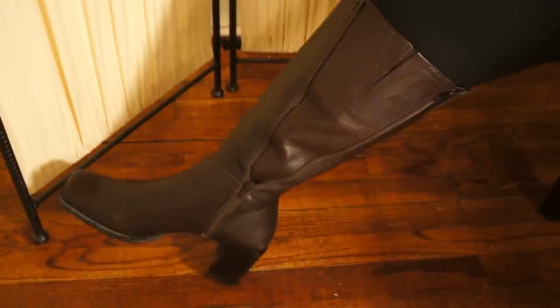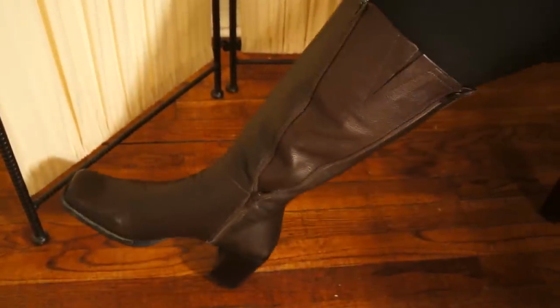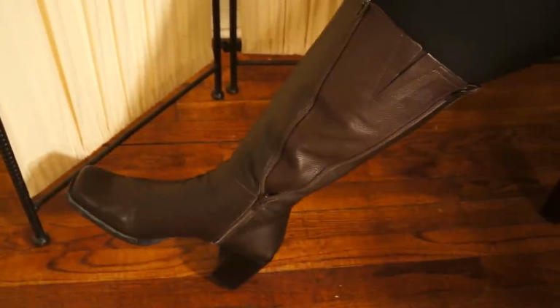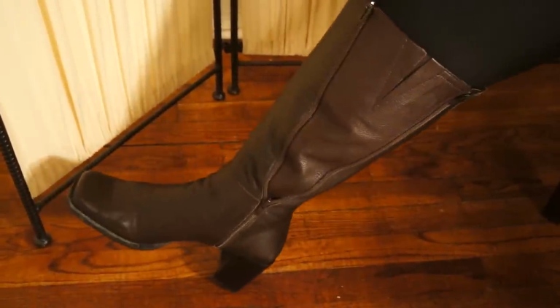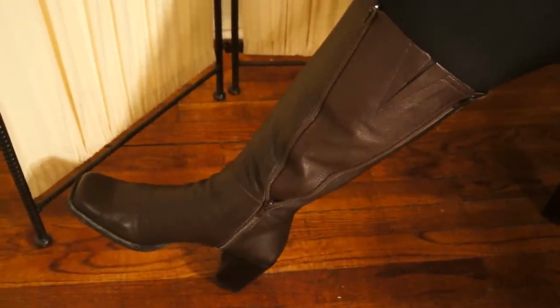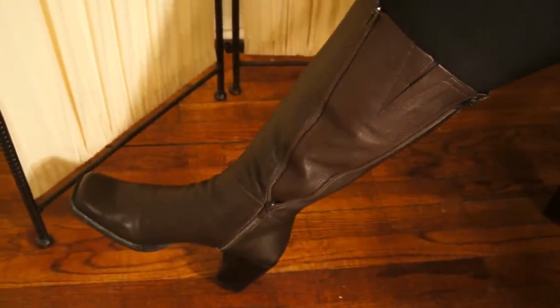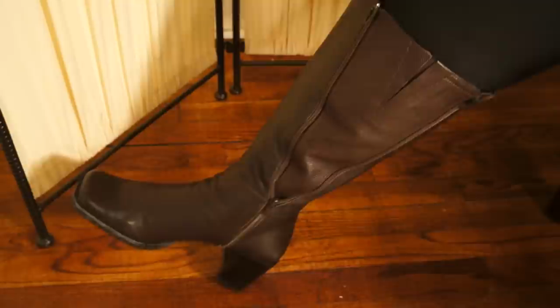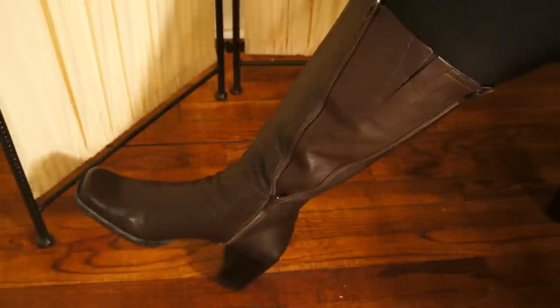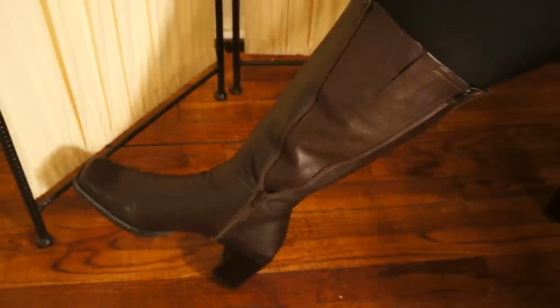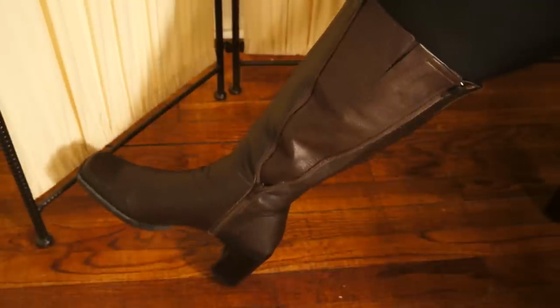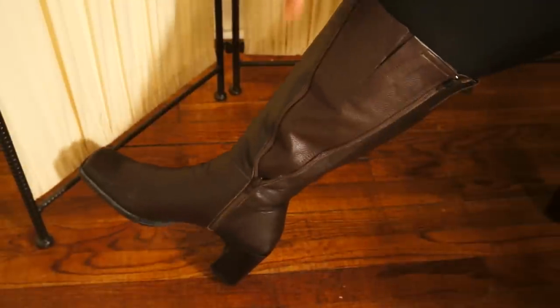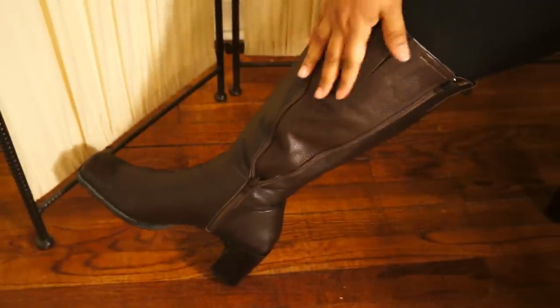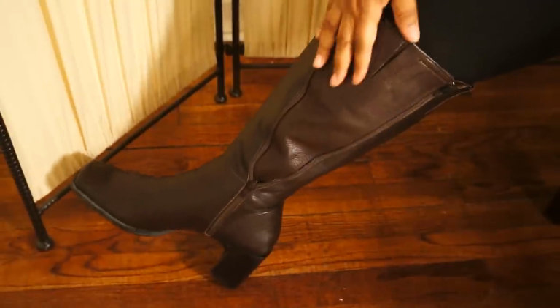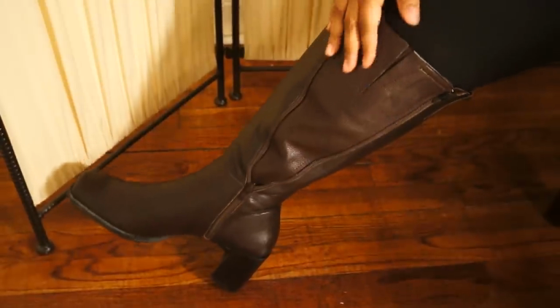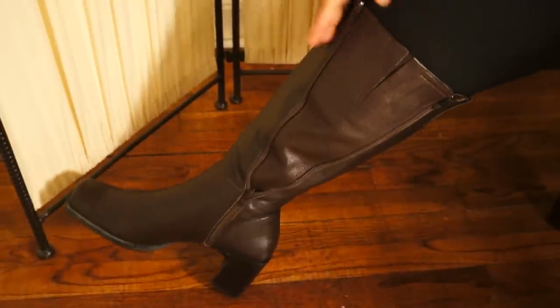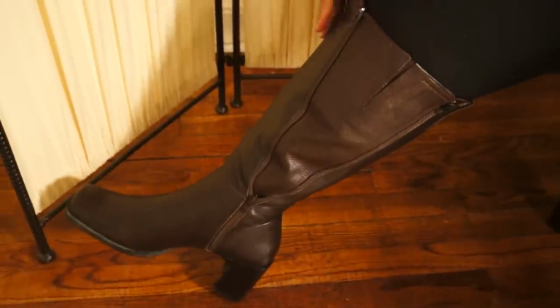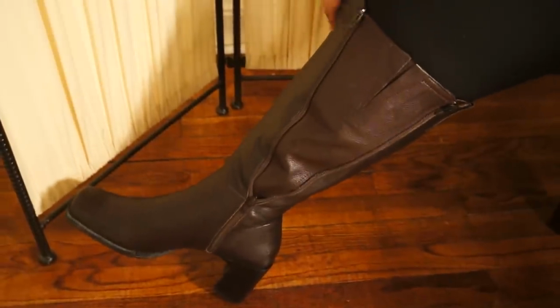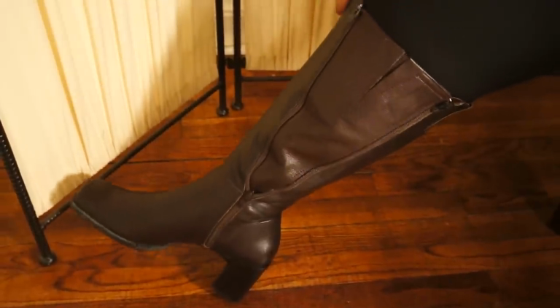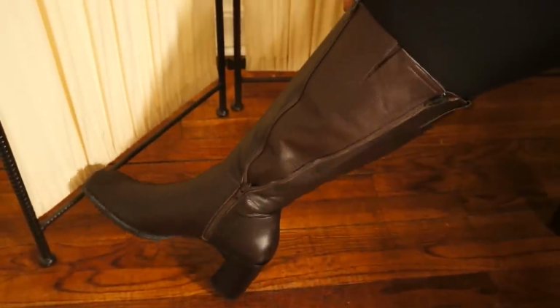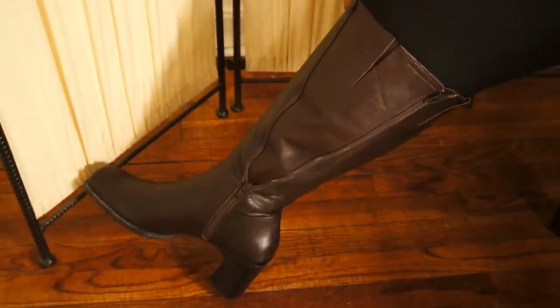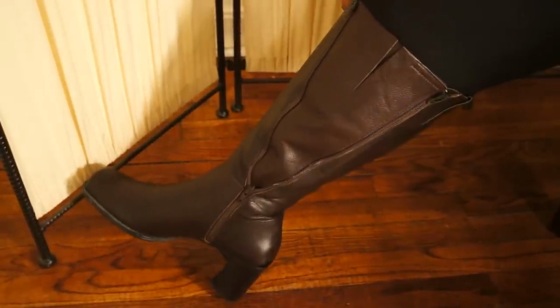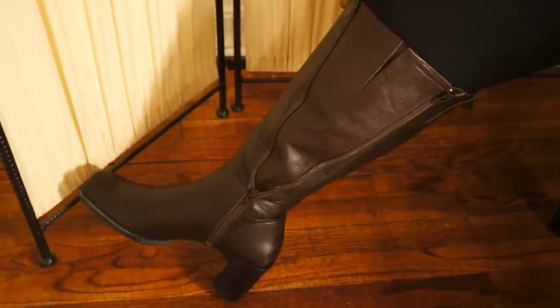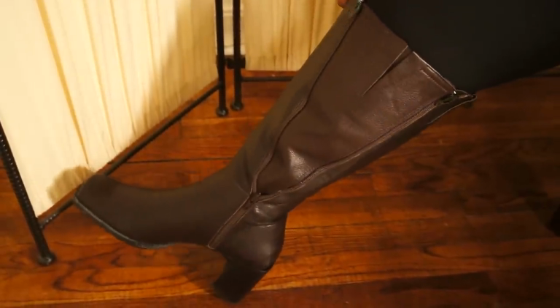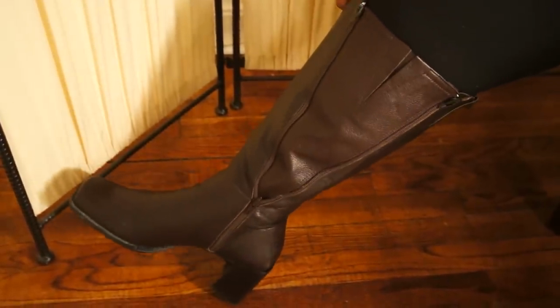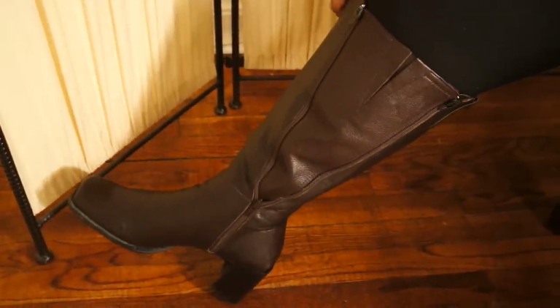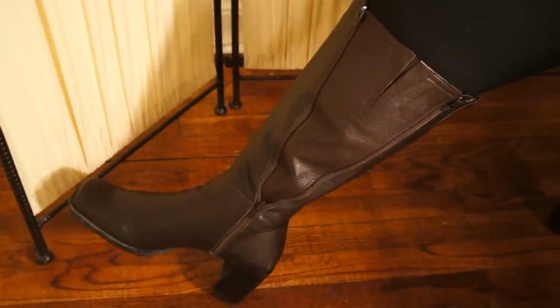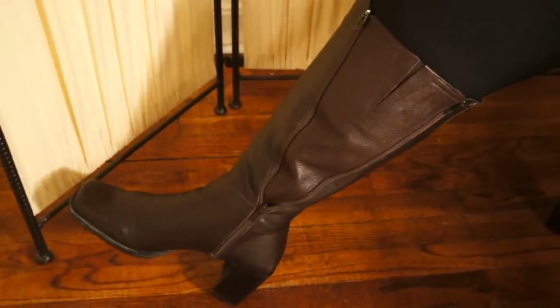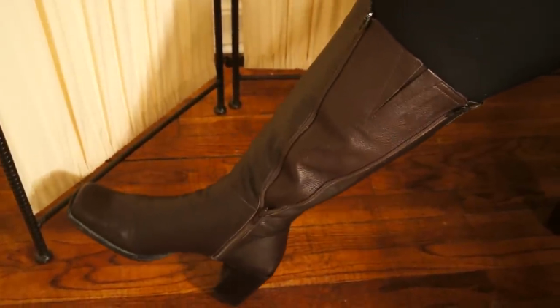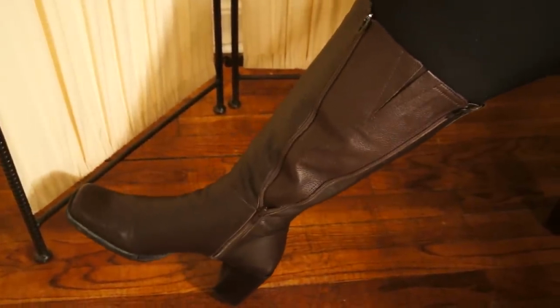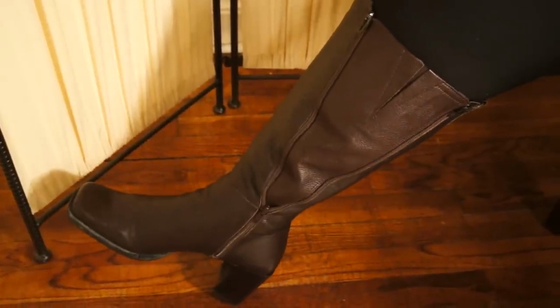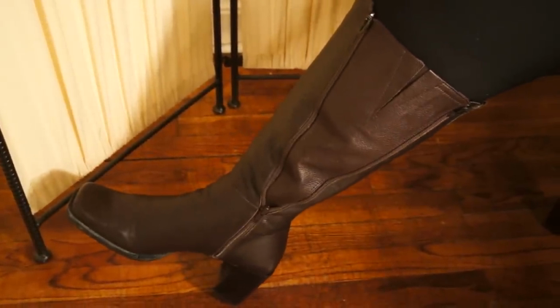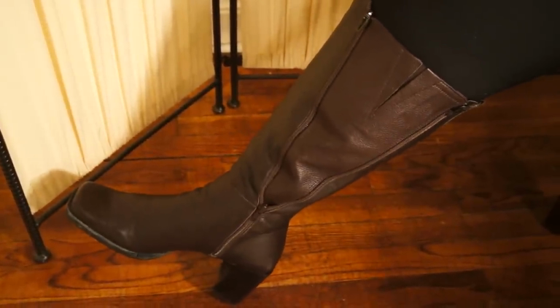For this, I have the wide calf boot band on, and it looks good. I like it.